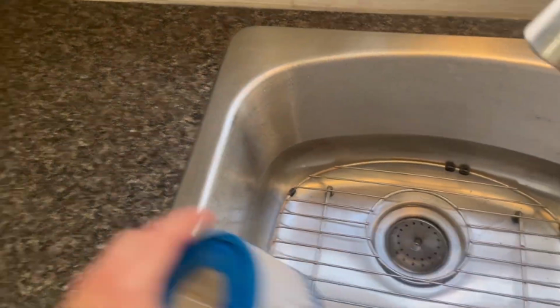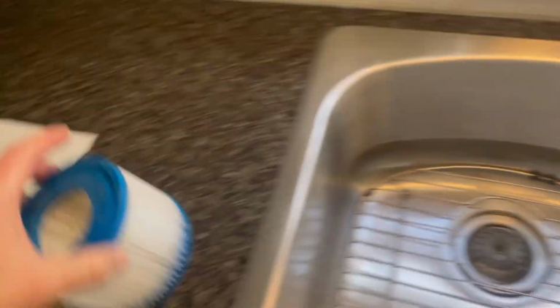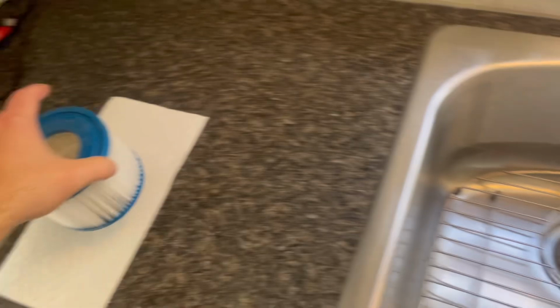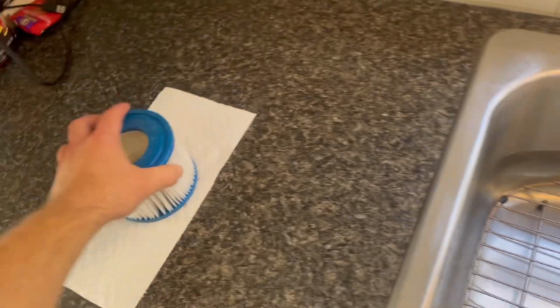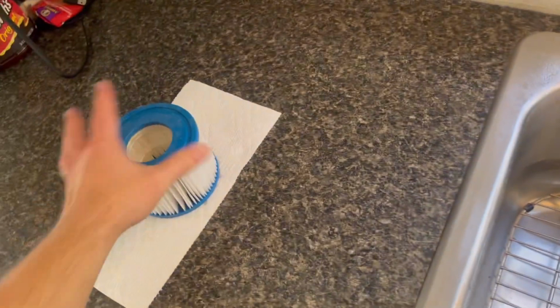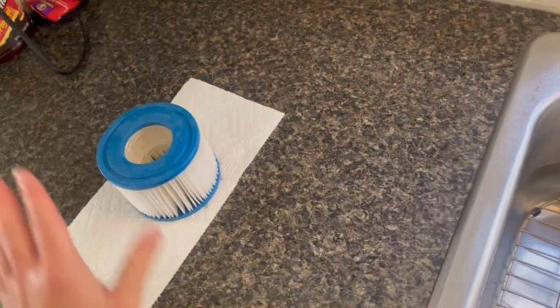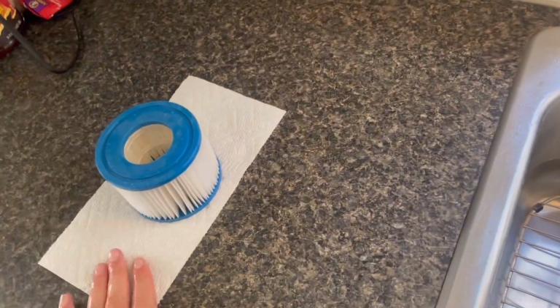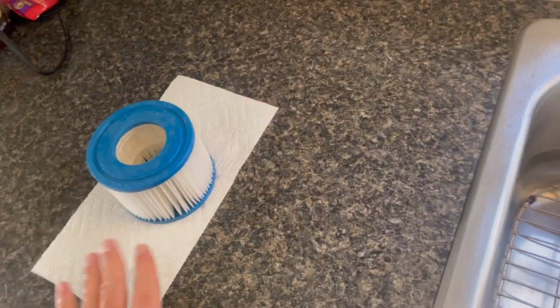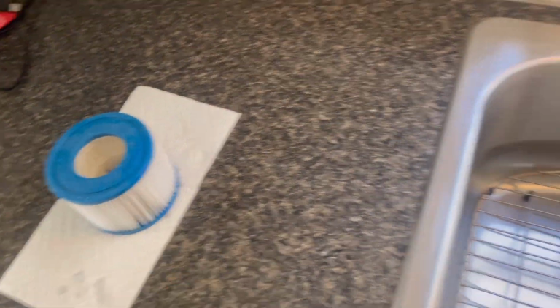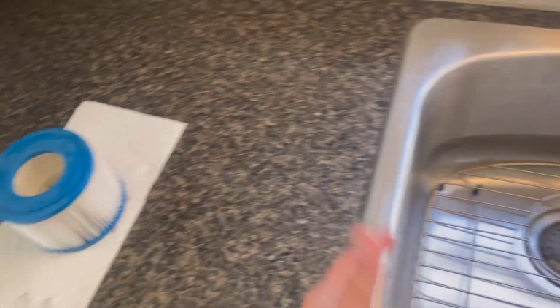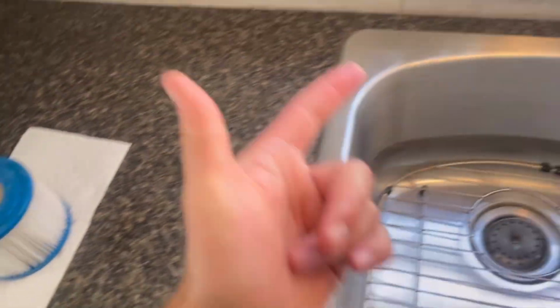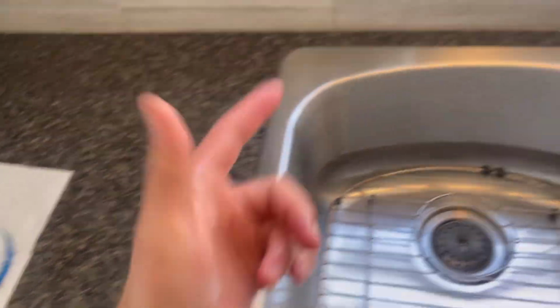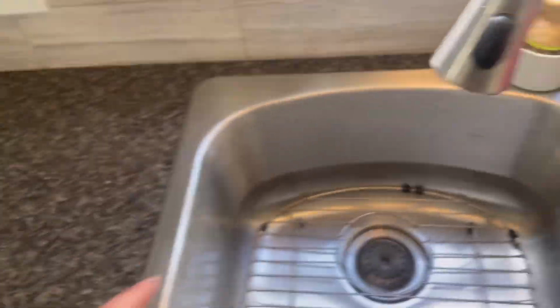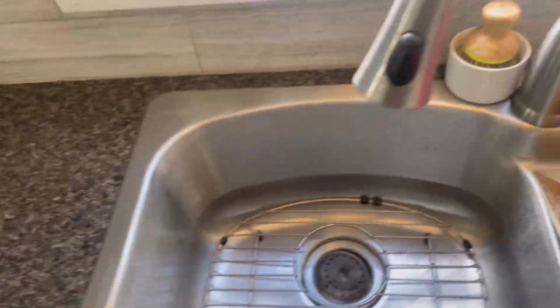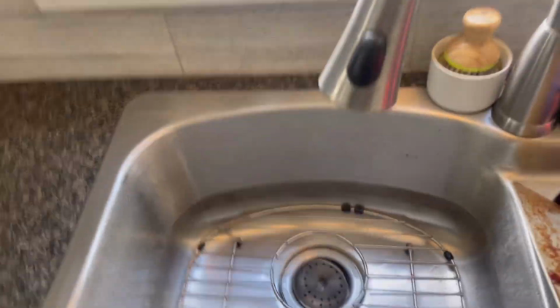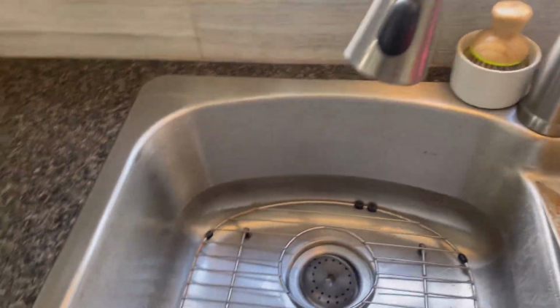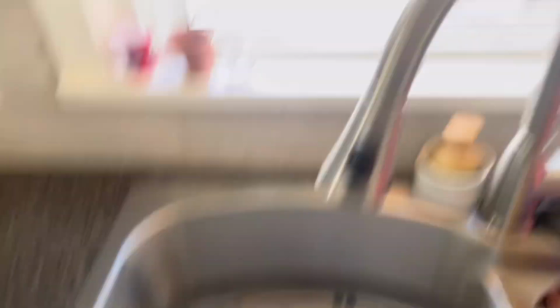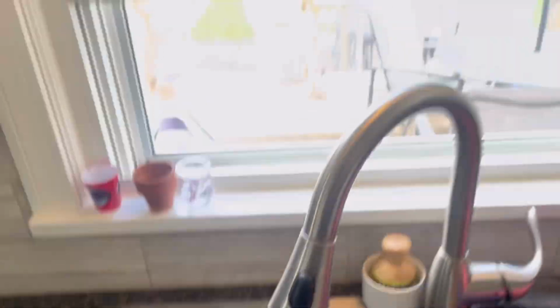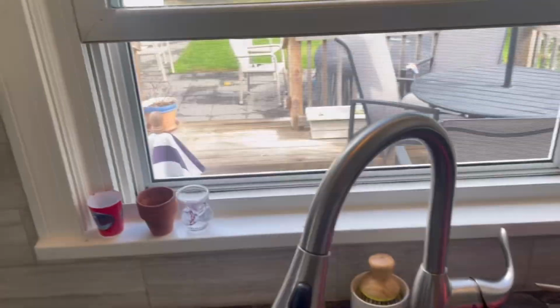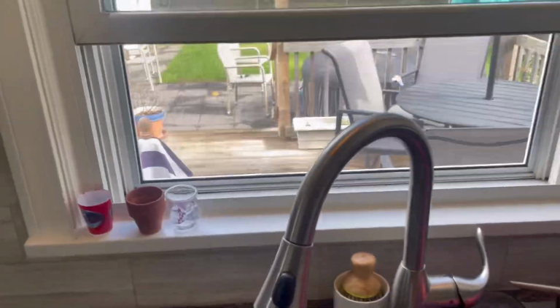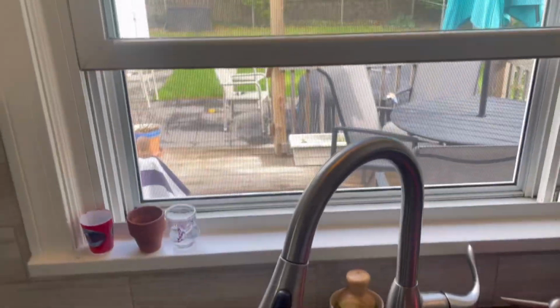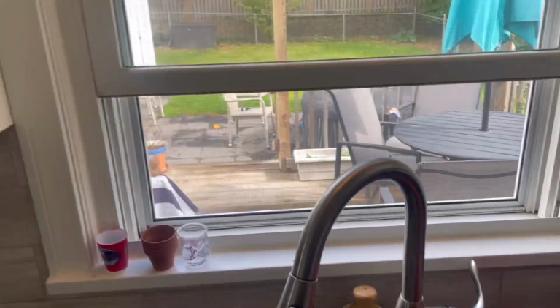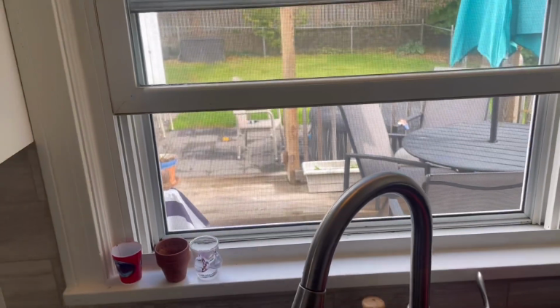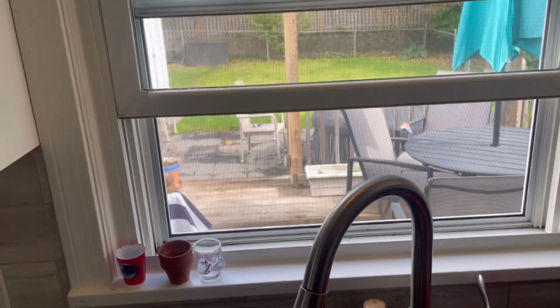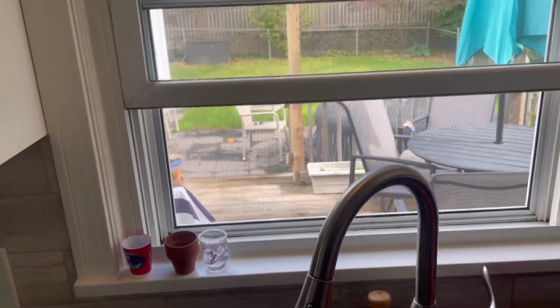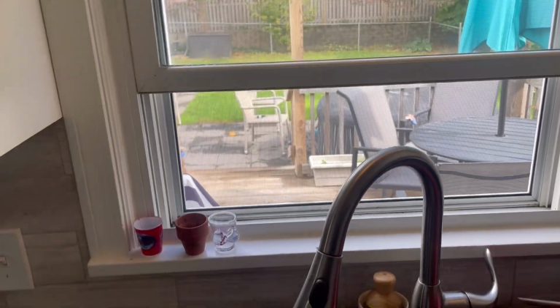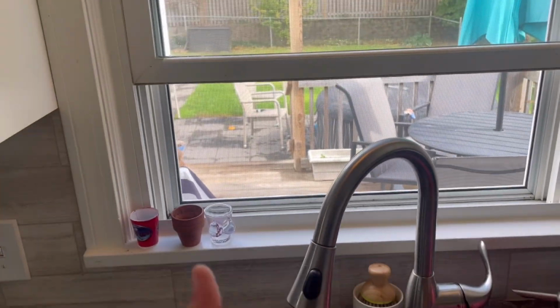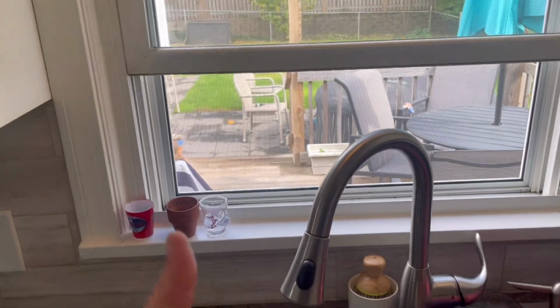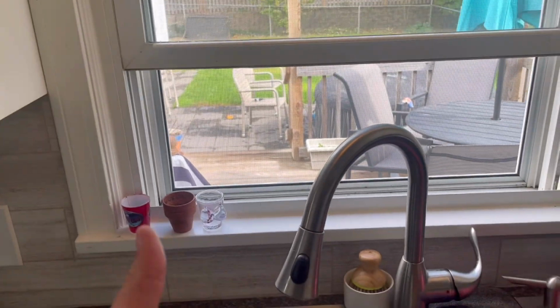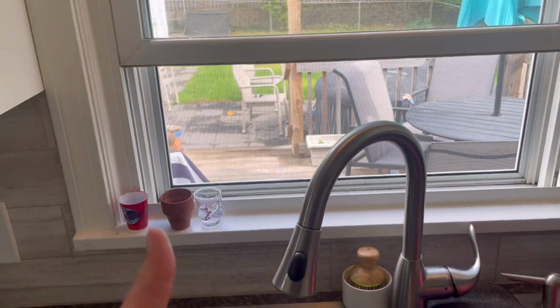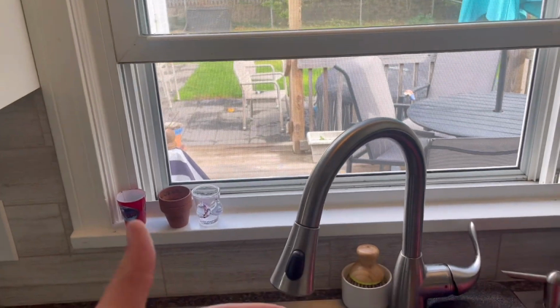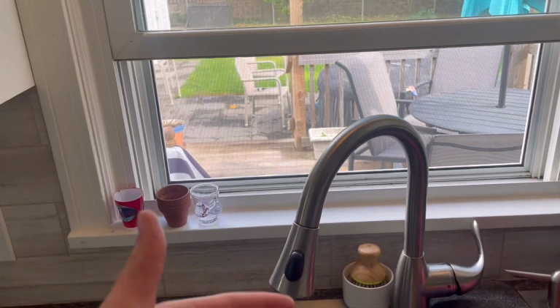Put it on a paper towel, let it dry. Thanks for watching, hope you enjoyed. Throw your comments in the comment section below, and happy hot tubbing.